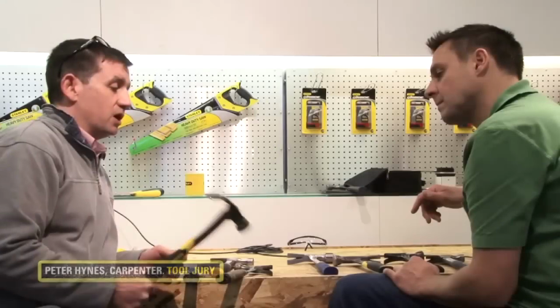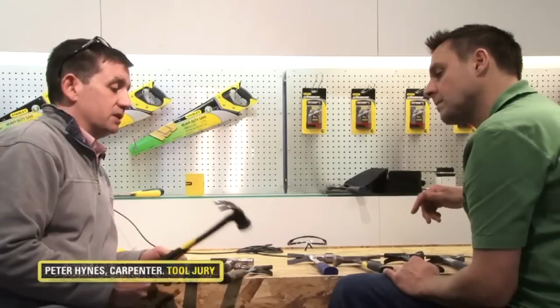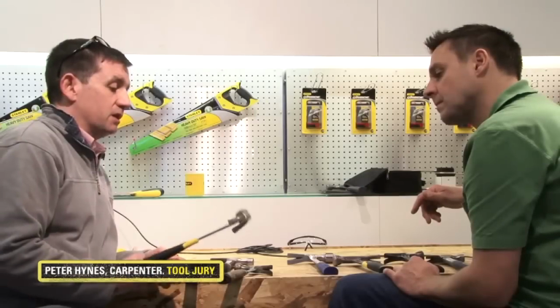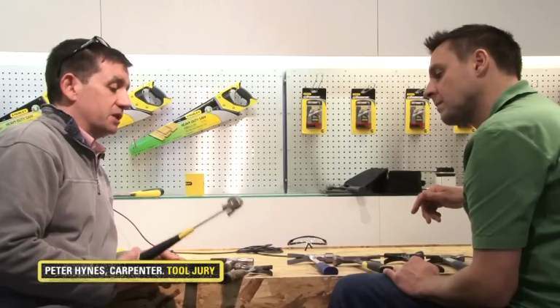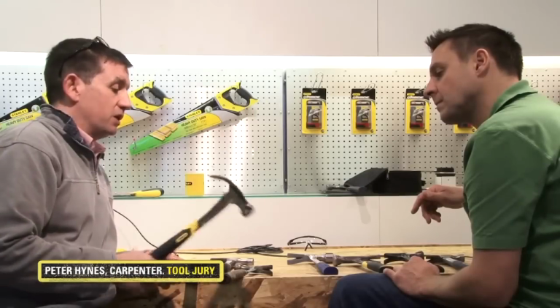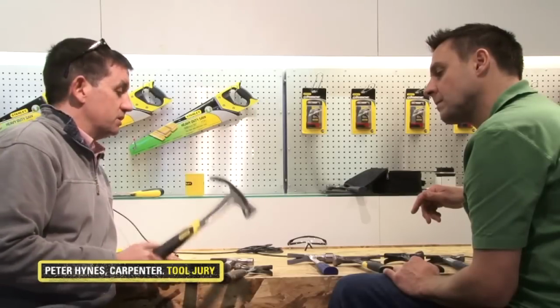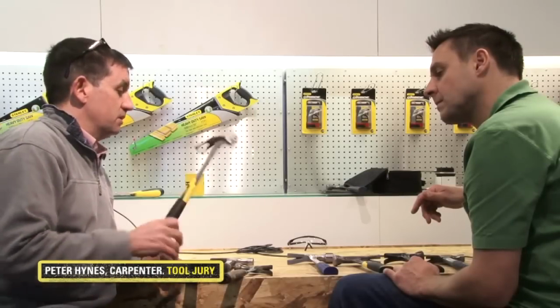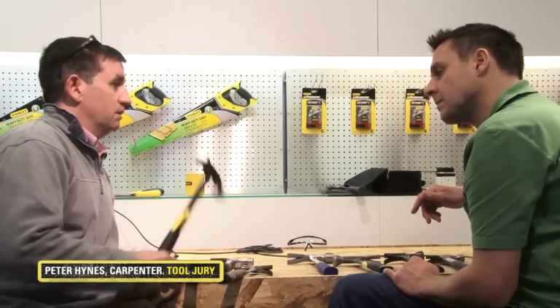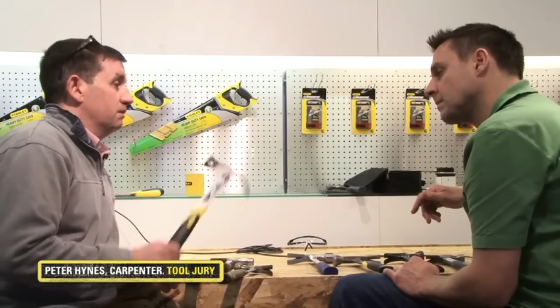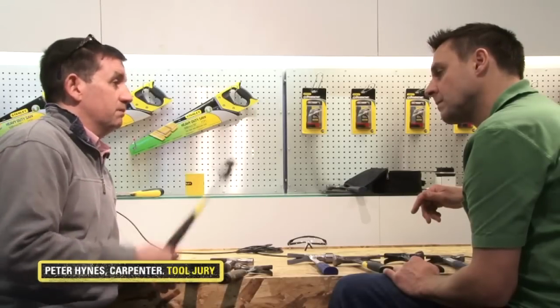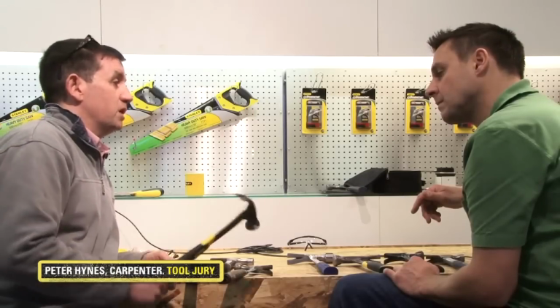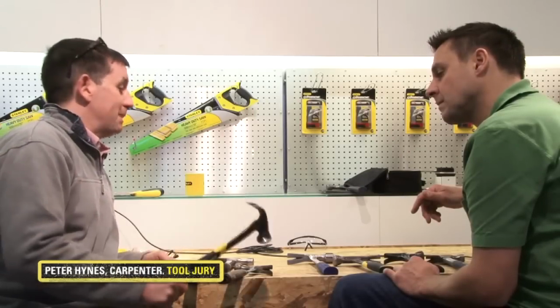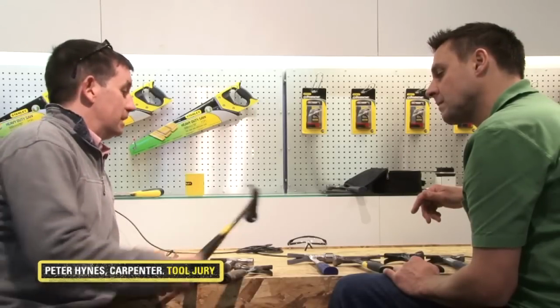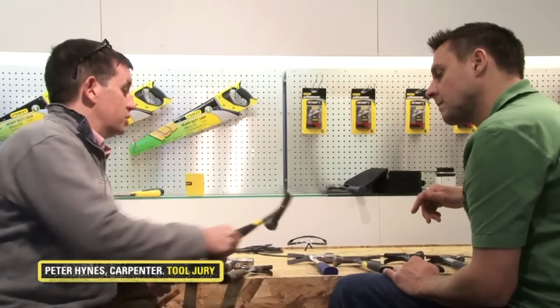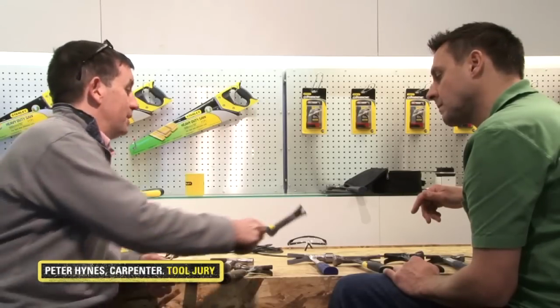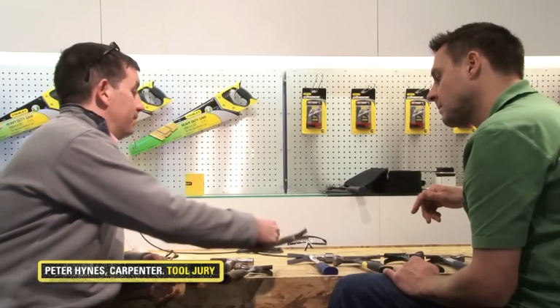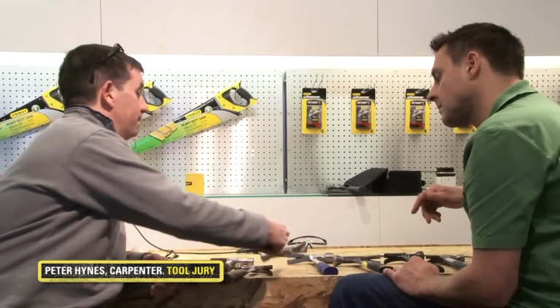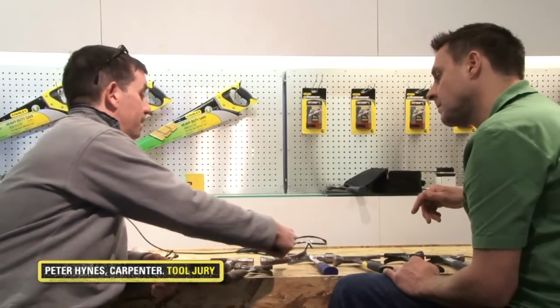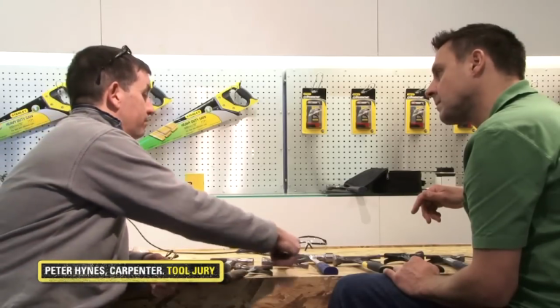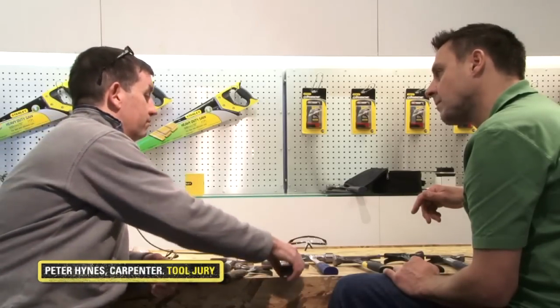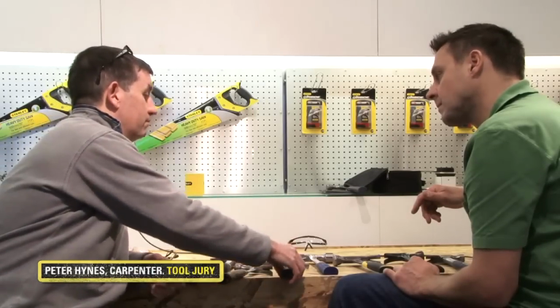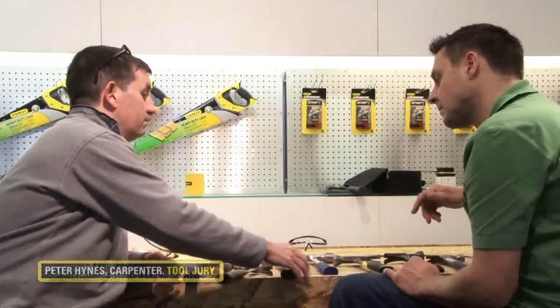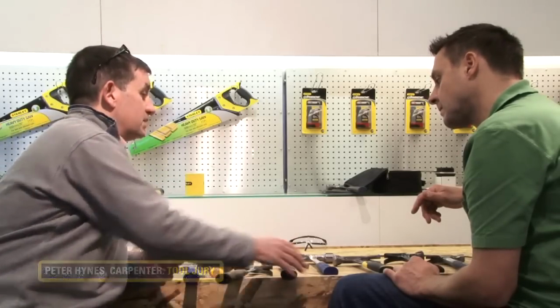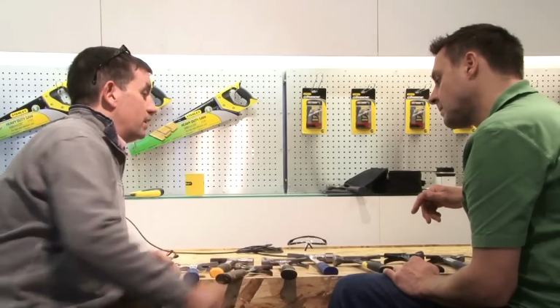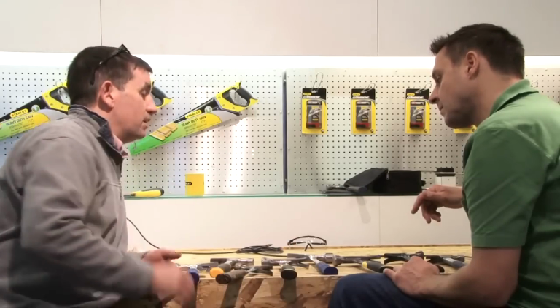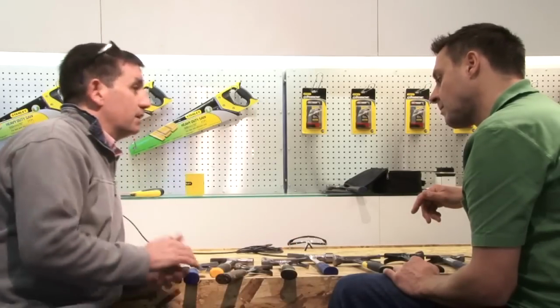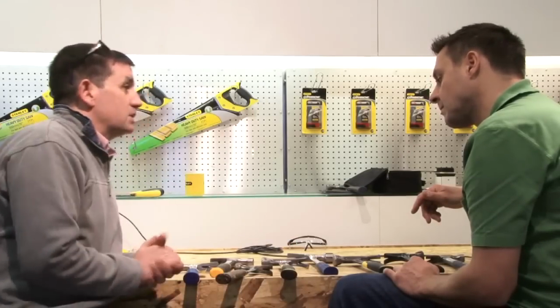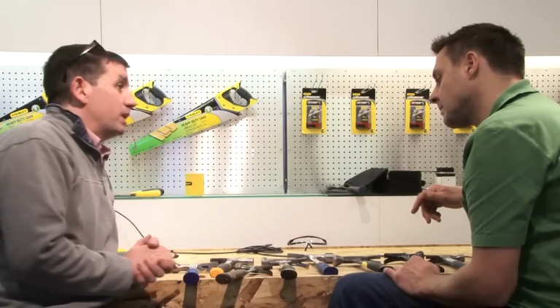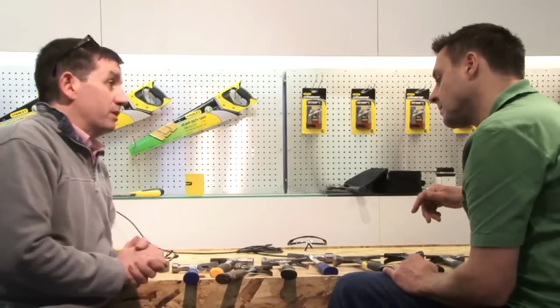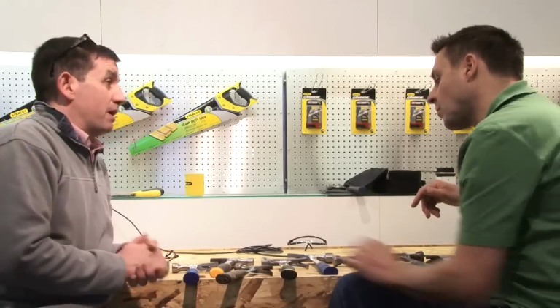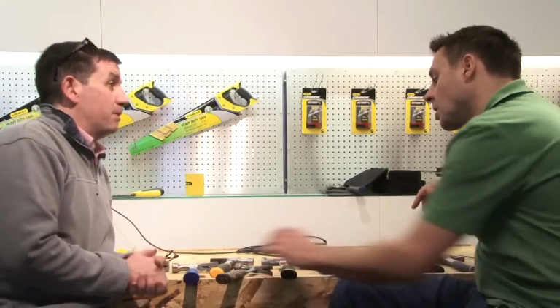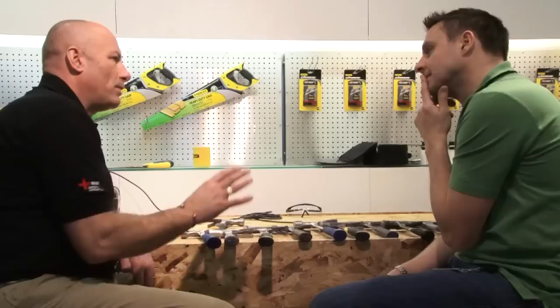Nice, nice to use, nice pallets to it. That's the one I like, that's the one I would go to buy.